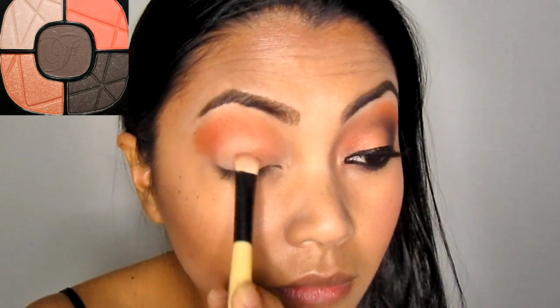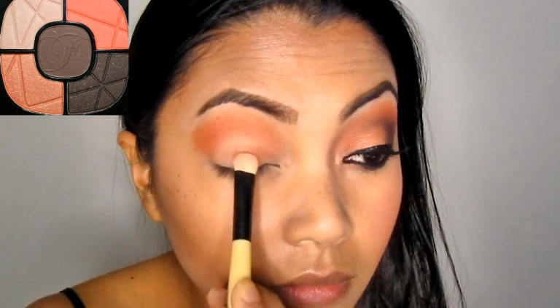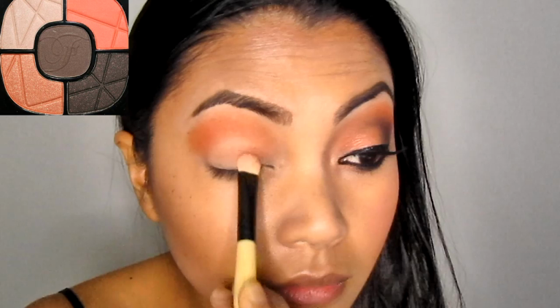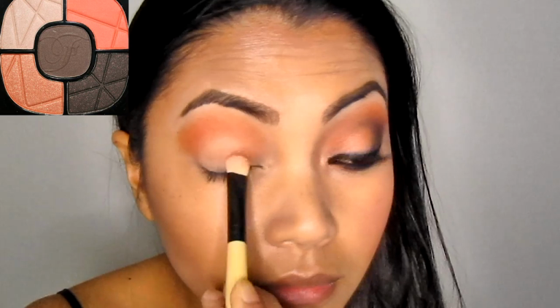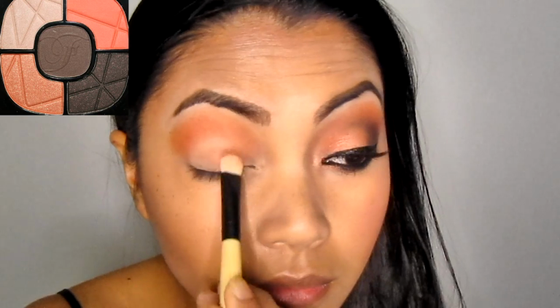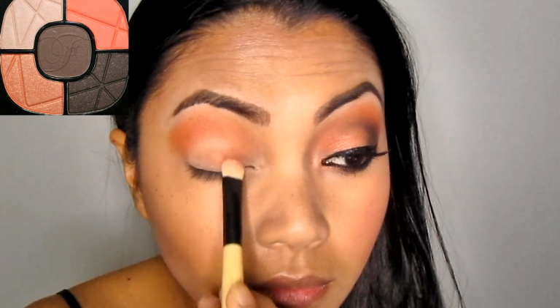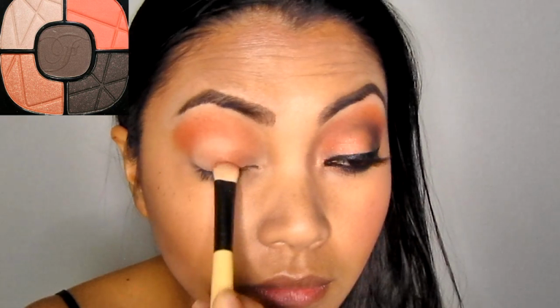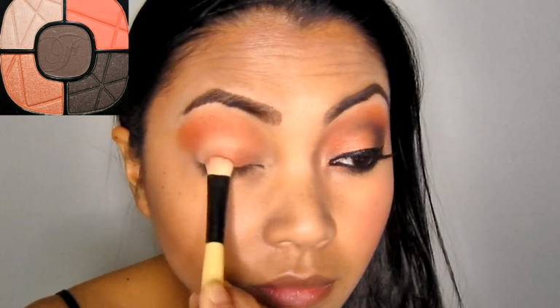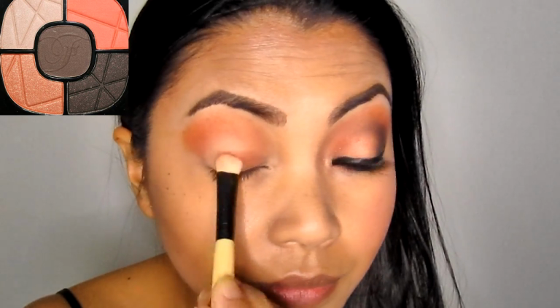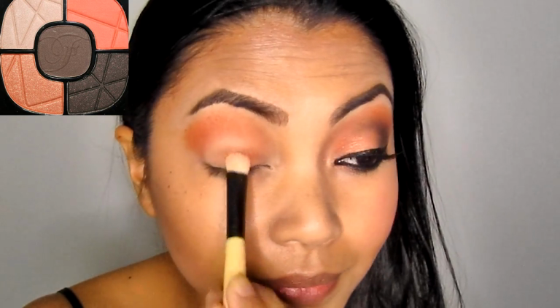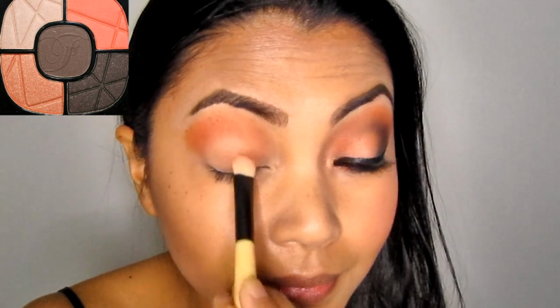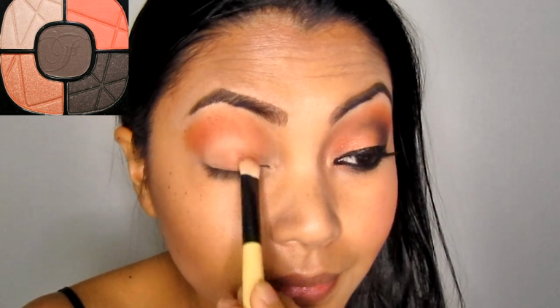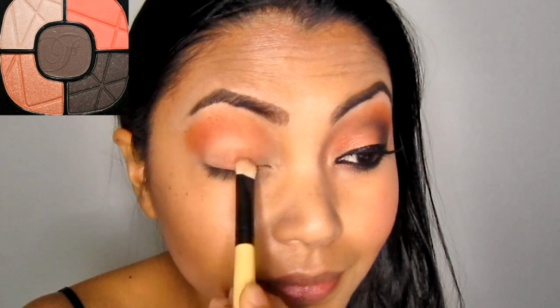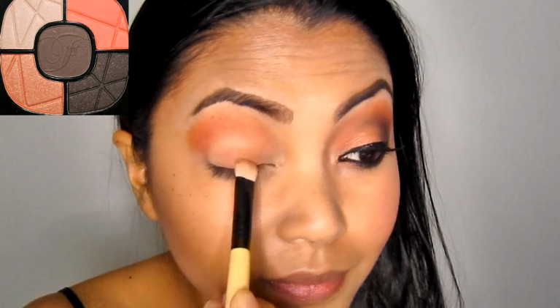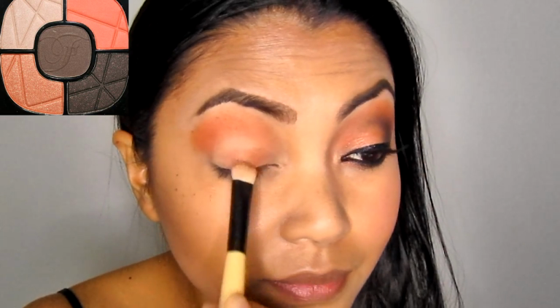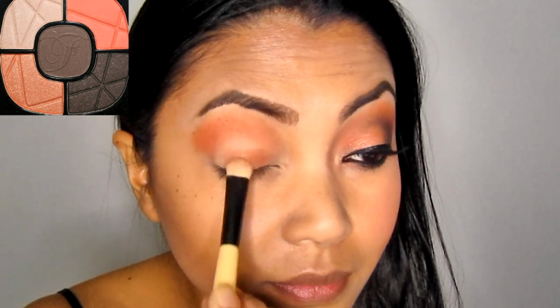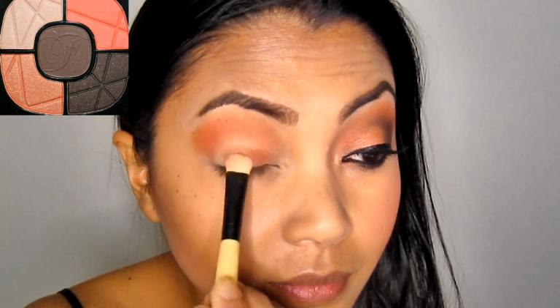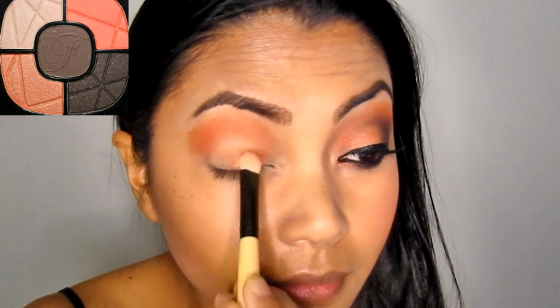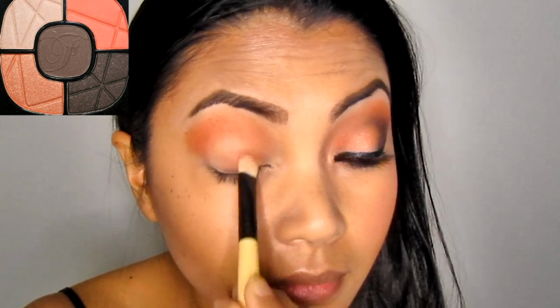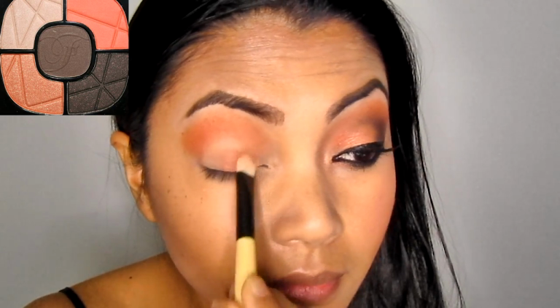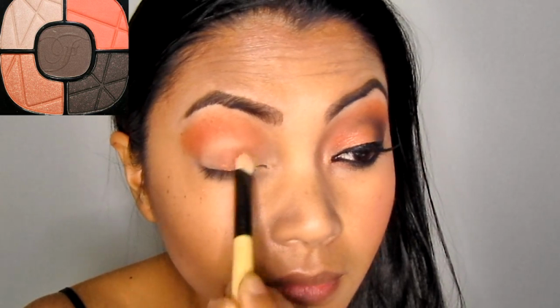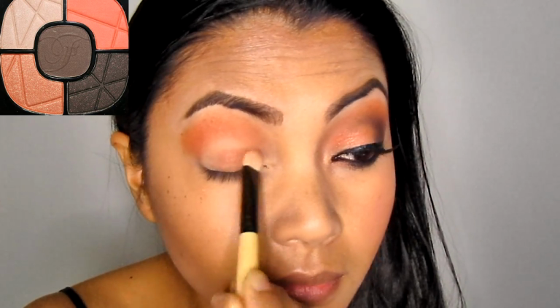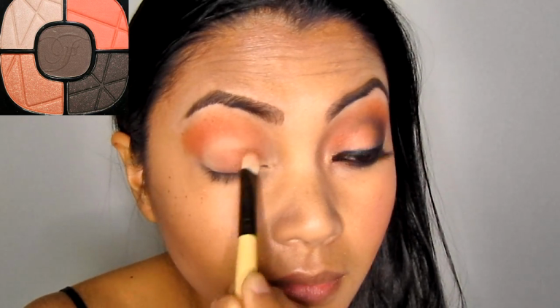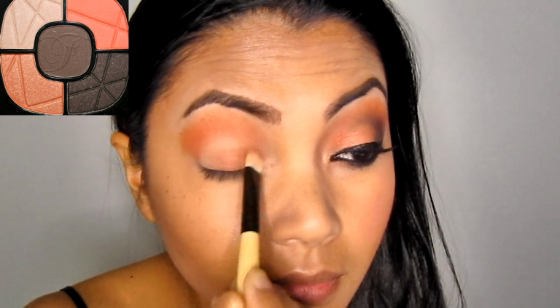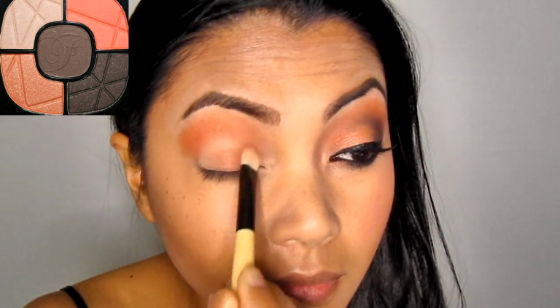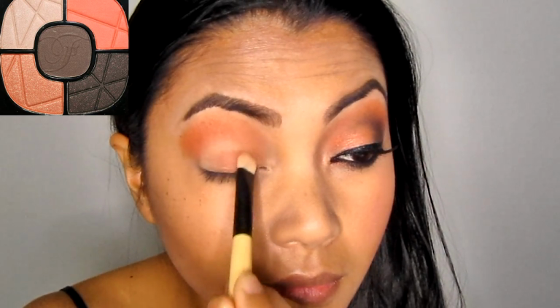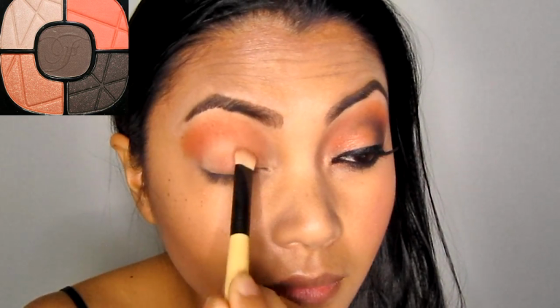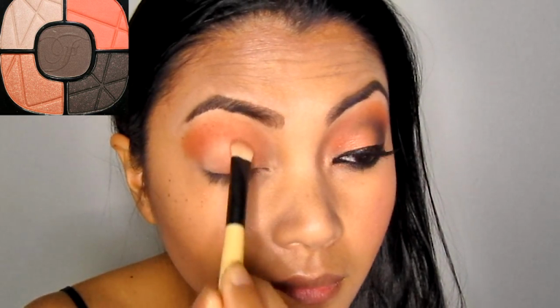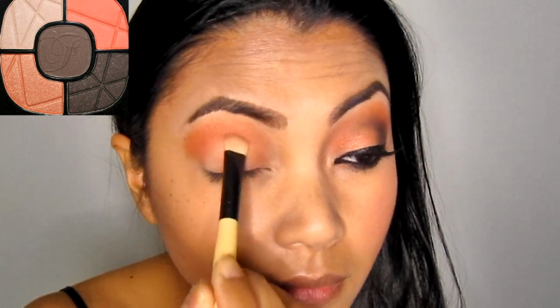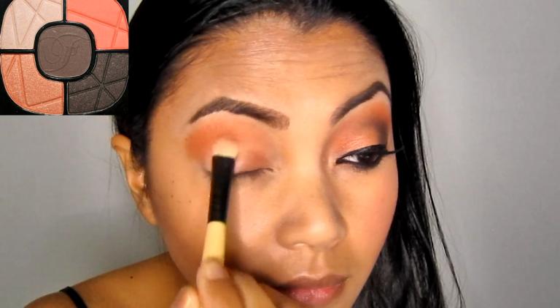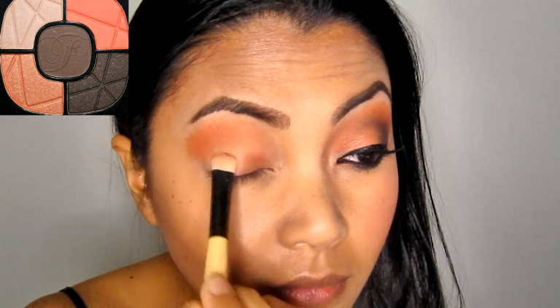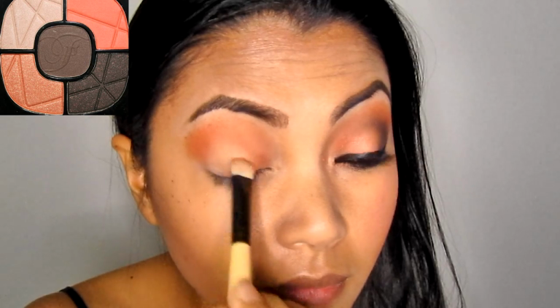Next, apply the shimmery peach champagne shadow on the lid. The color is quite subtle, so you might want to pack it on to get the most color payoff.